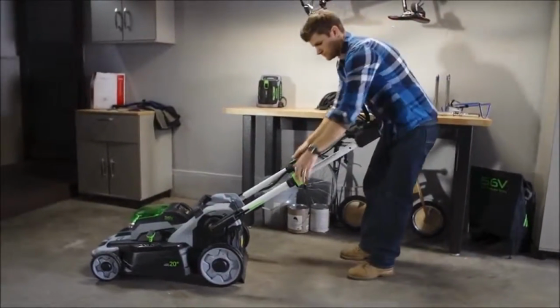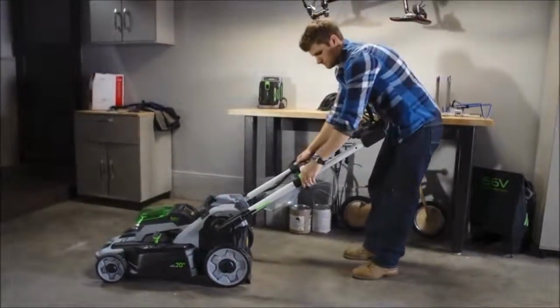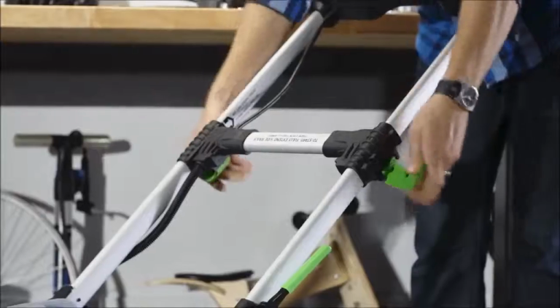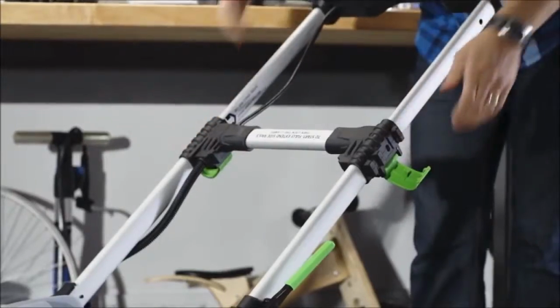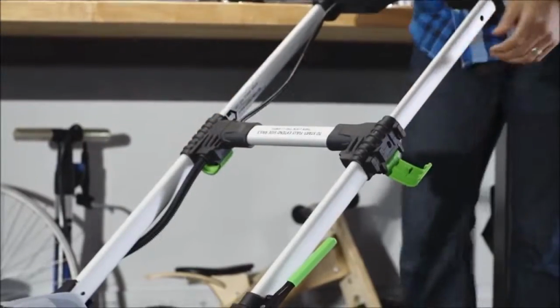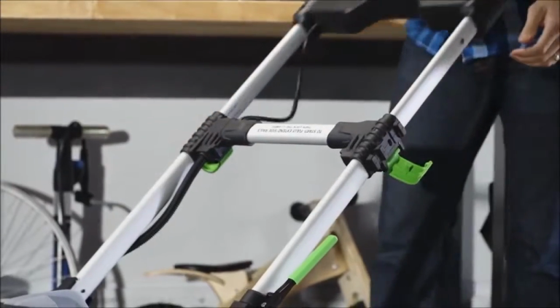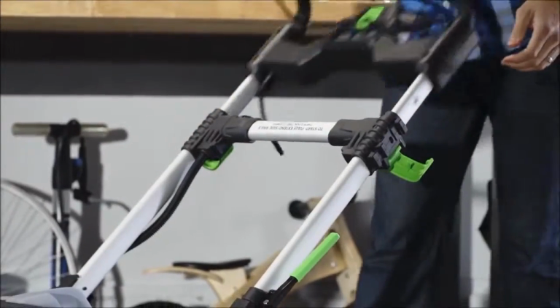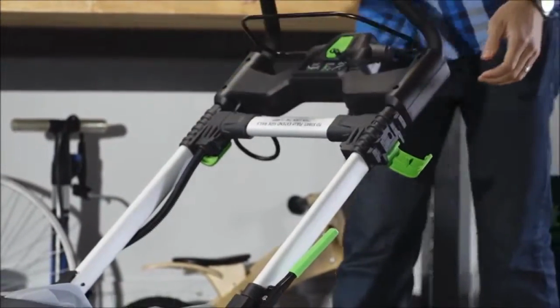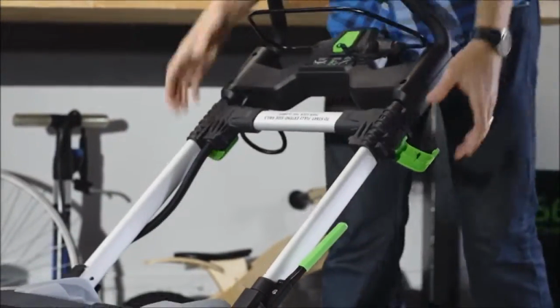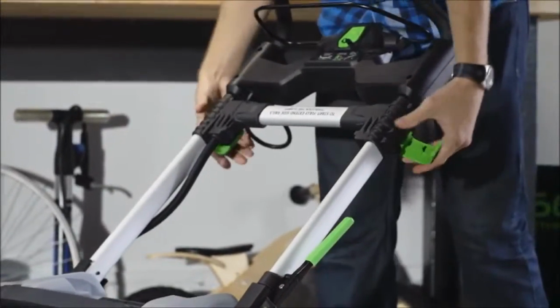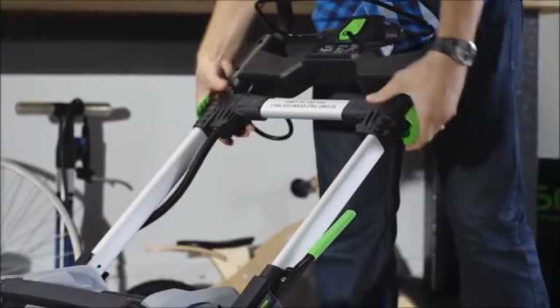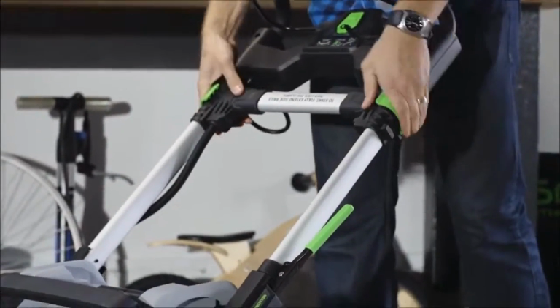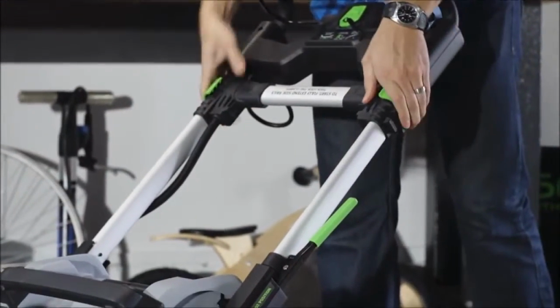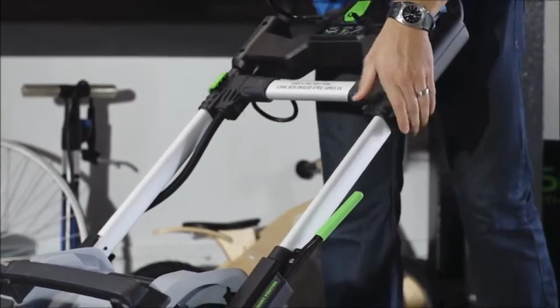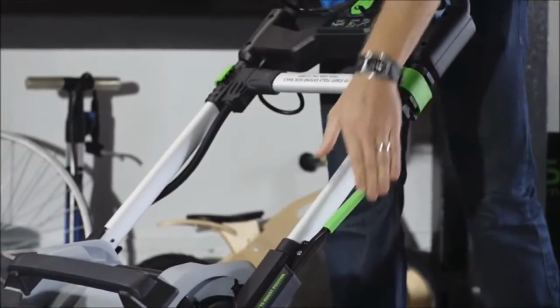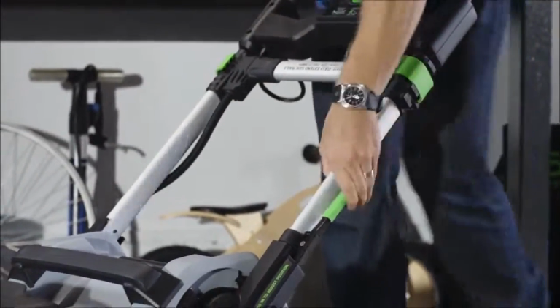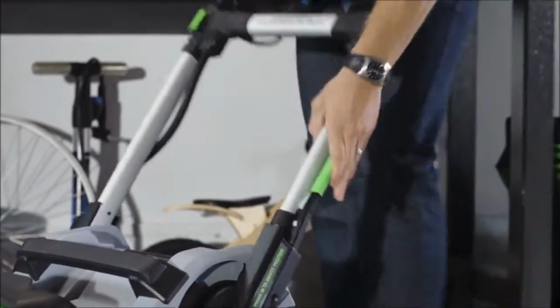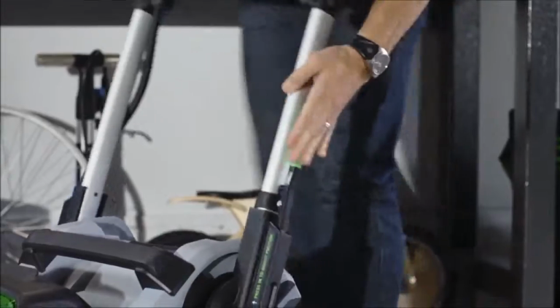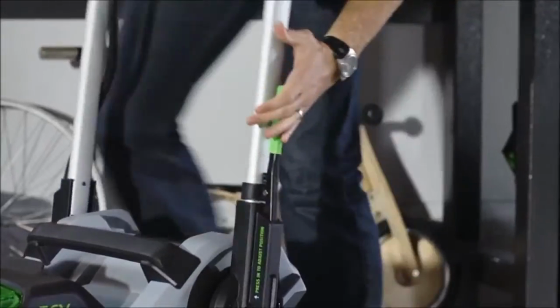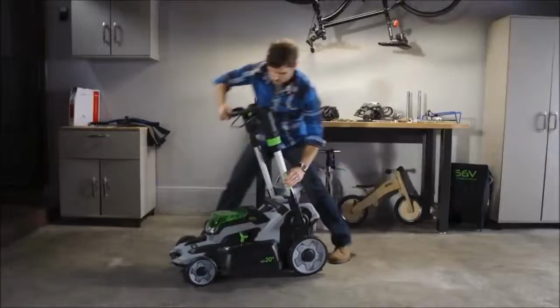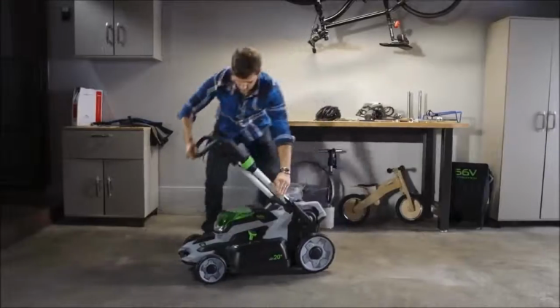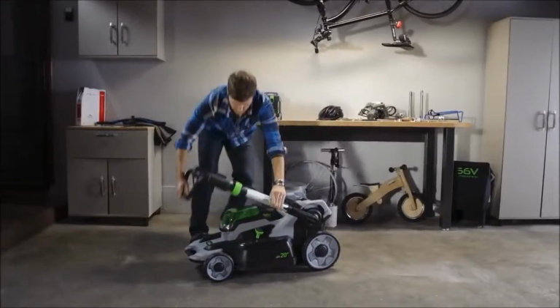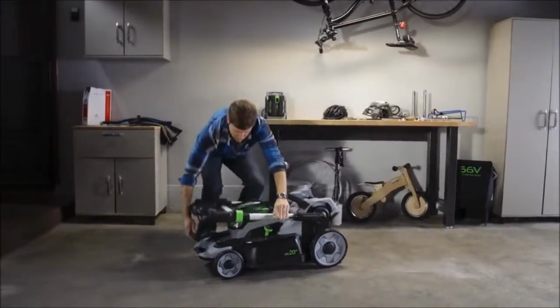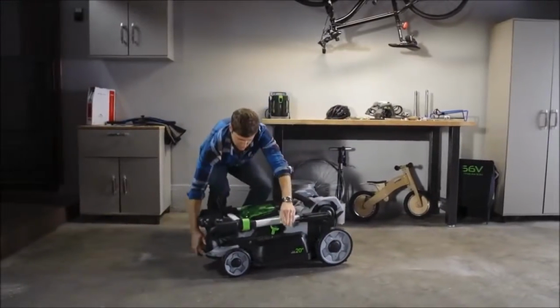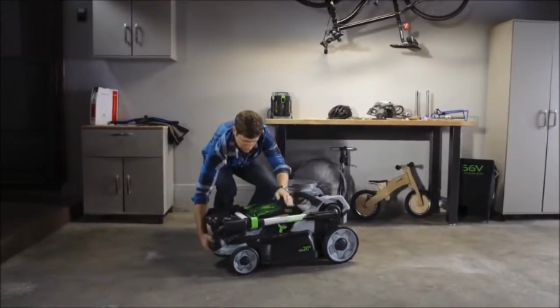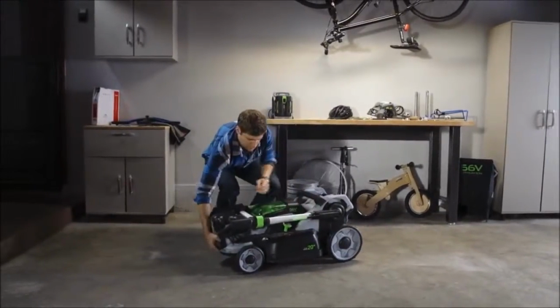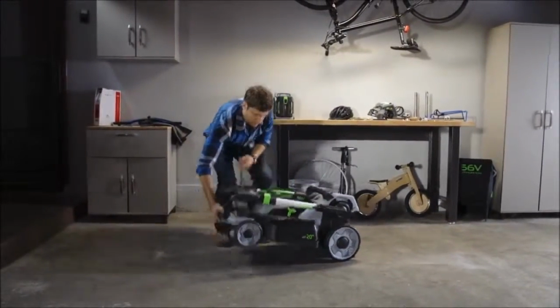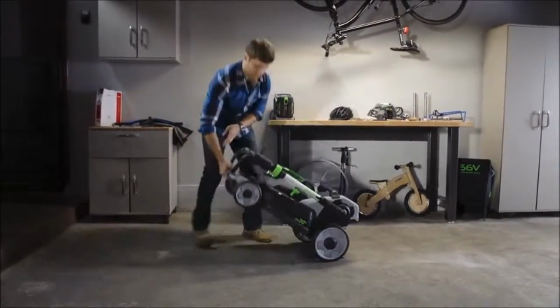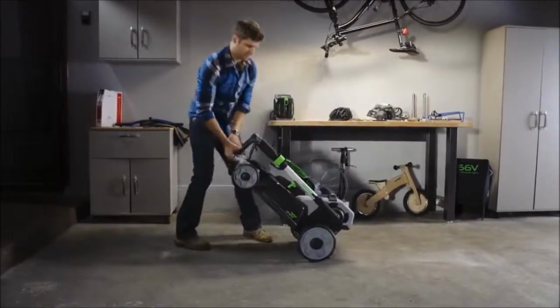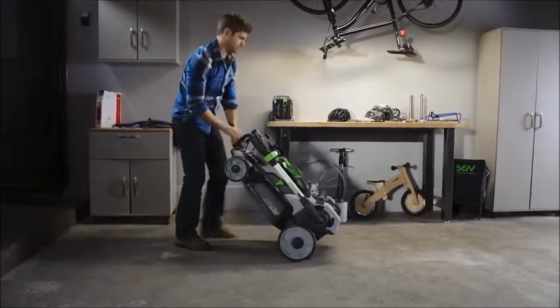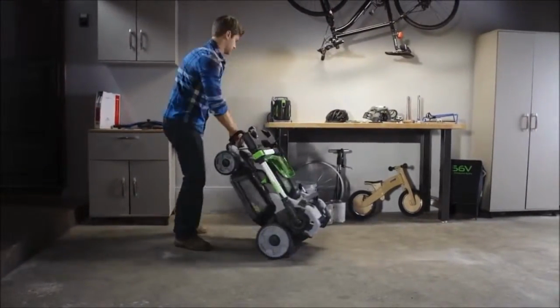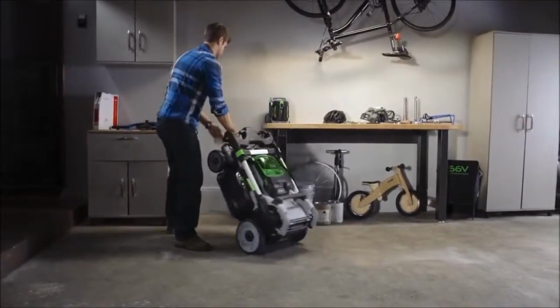When the job is done, the mower folds up and can be stored vertically, taking up the least amount of space in your garage.